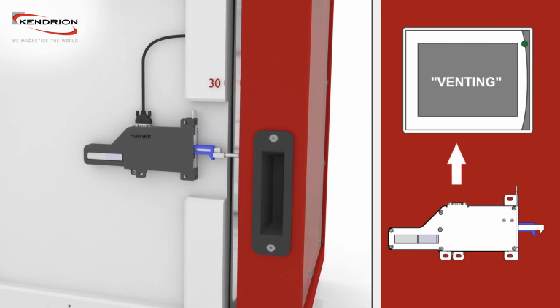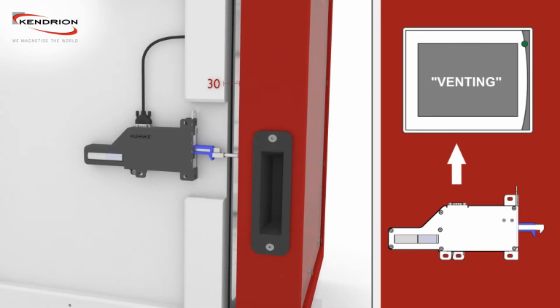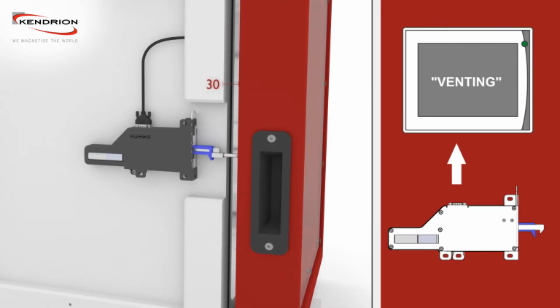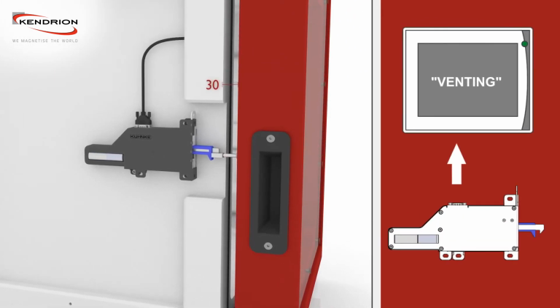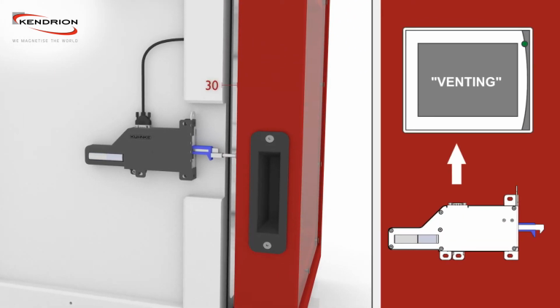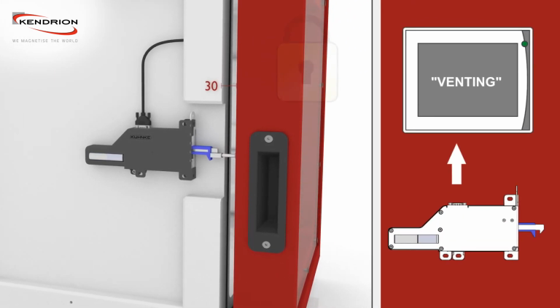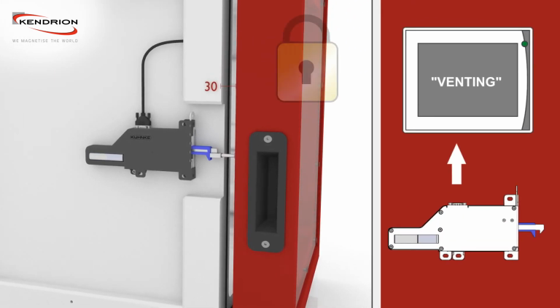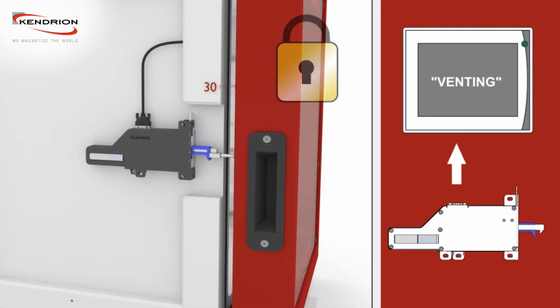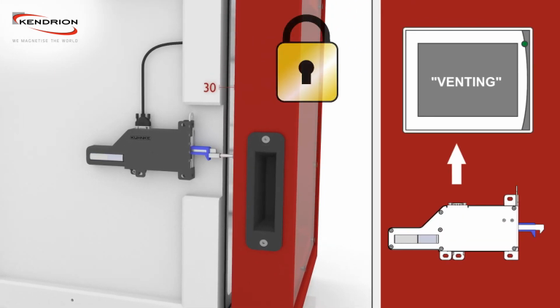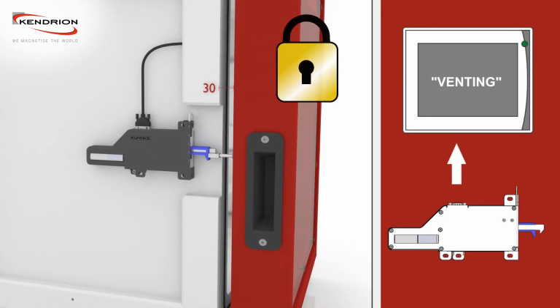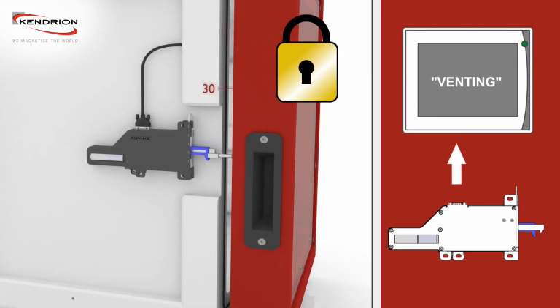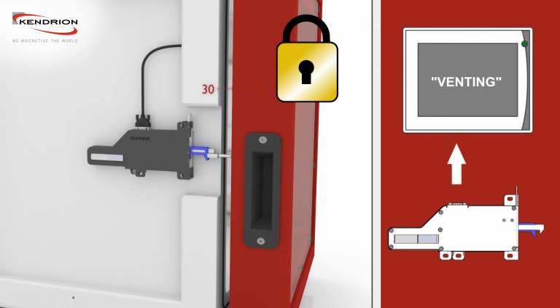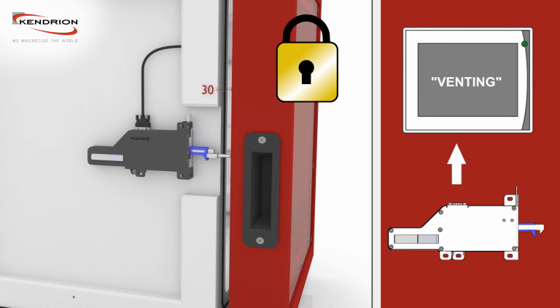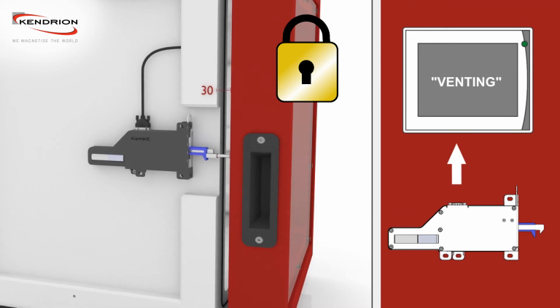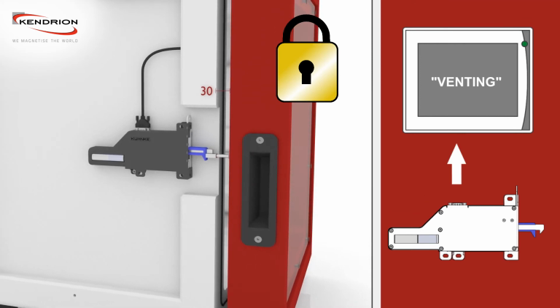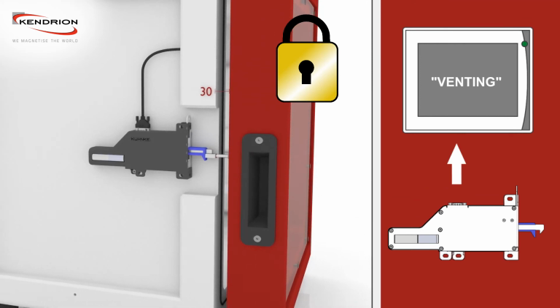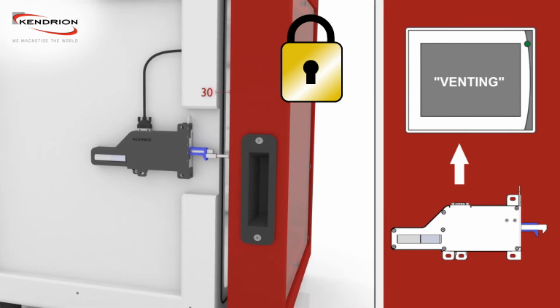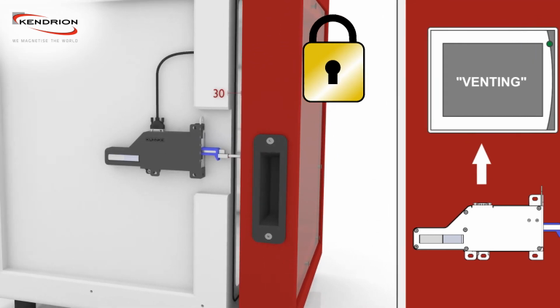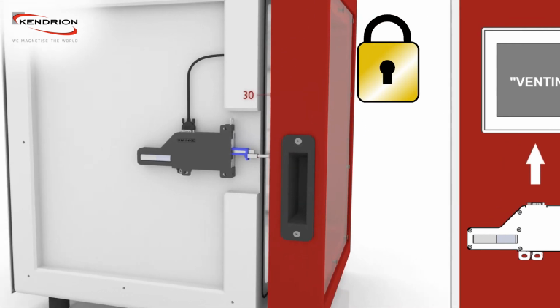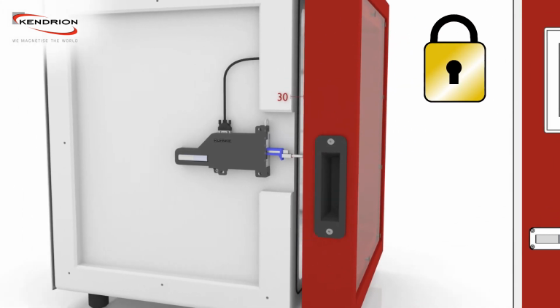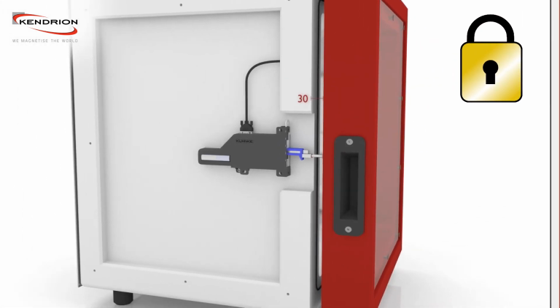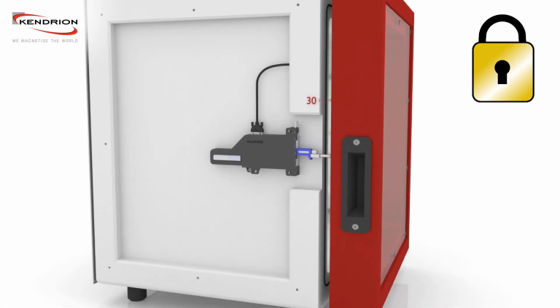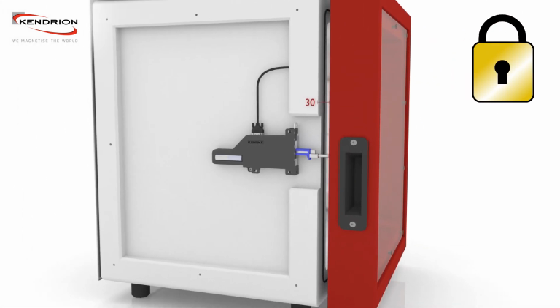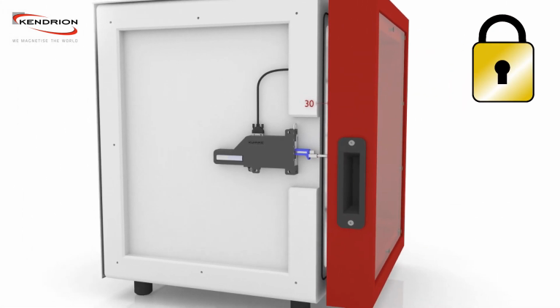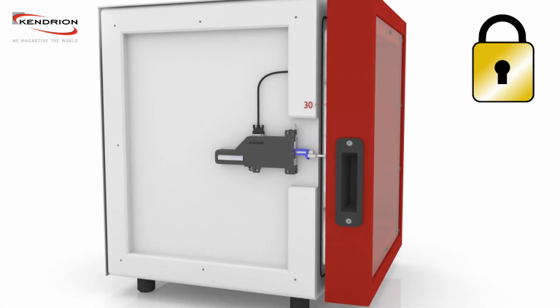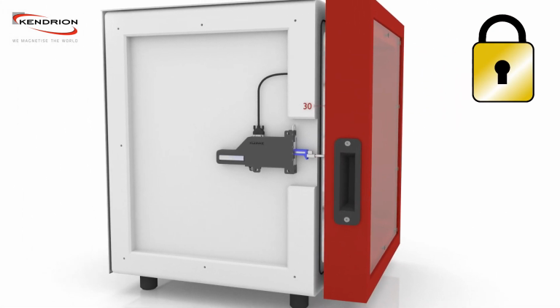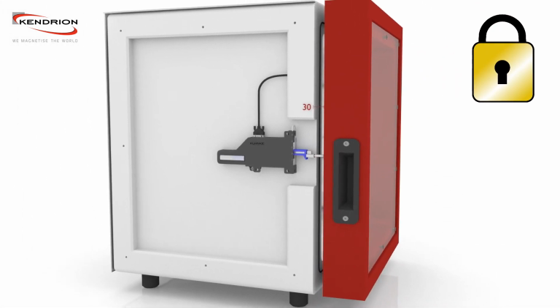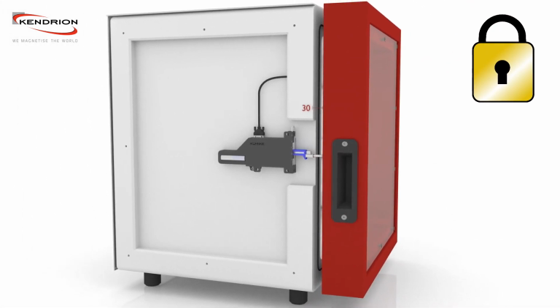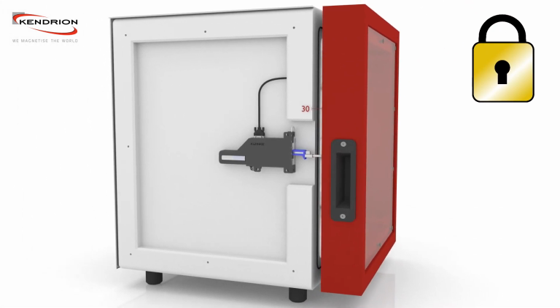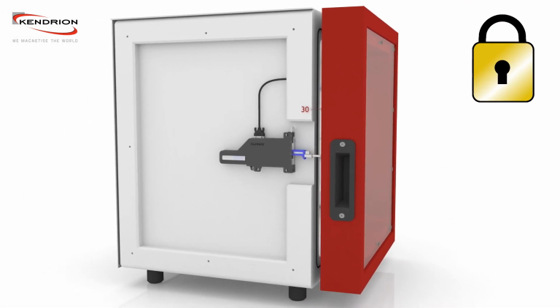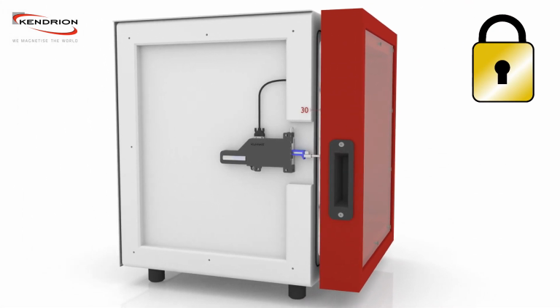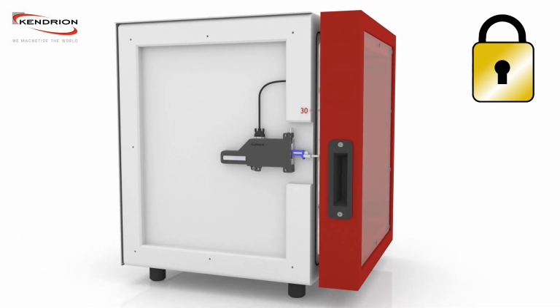The door still stays closed so hot steam can evacuate, avoiding burns to the operator.